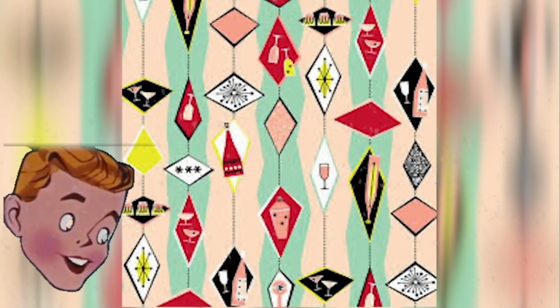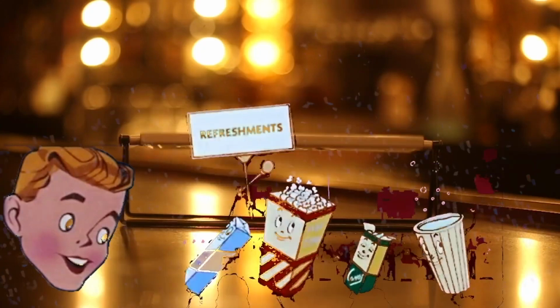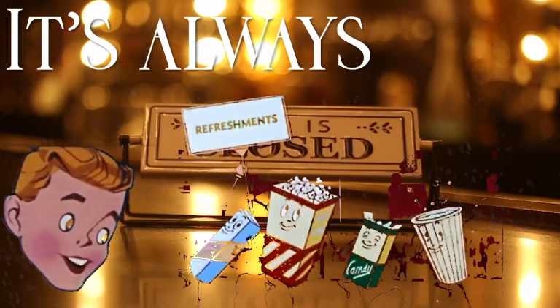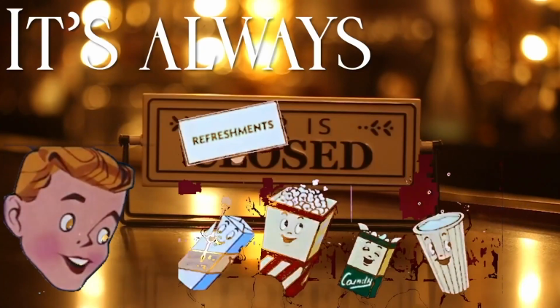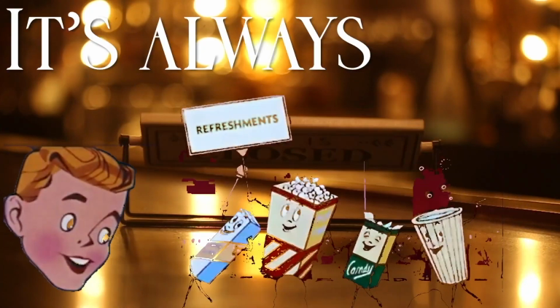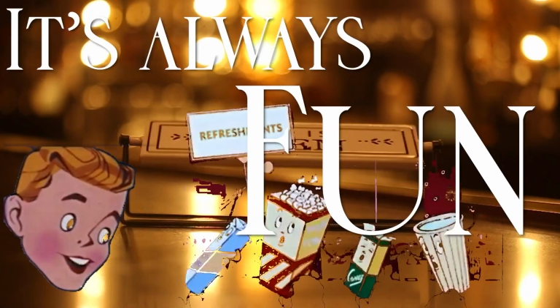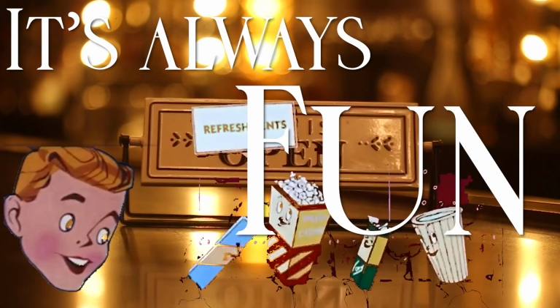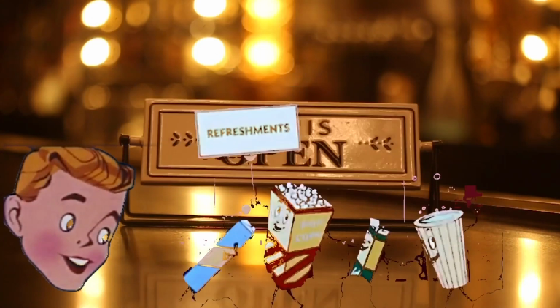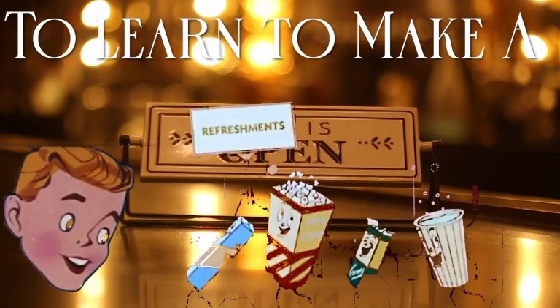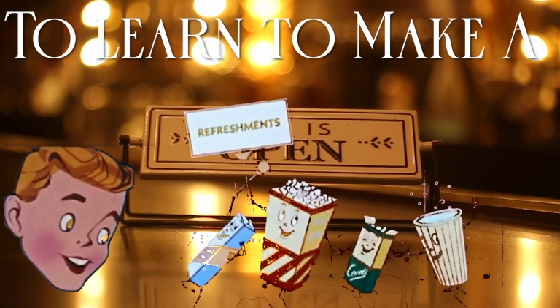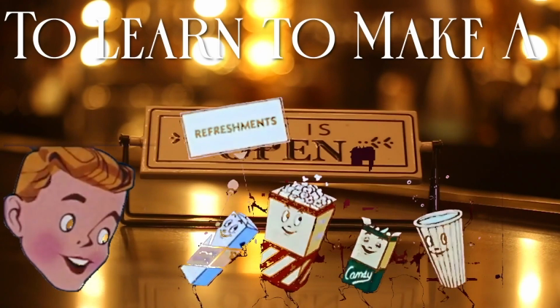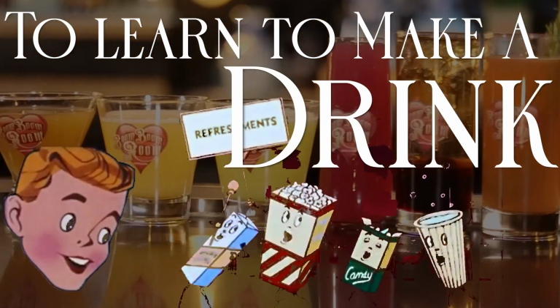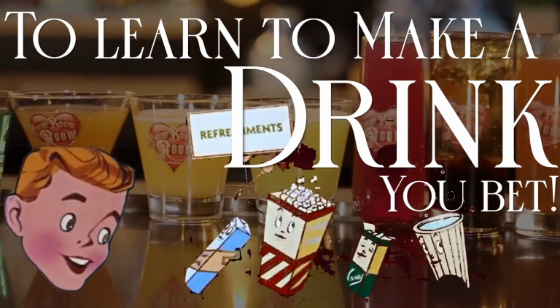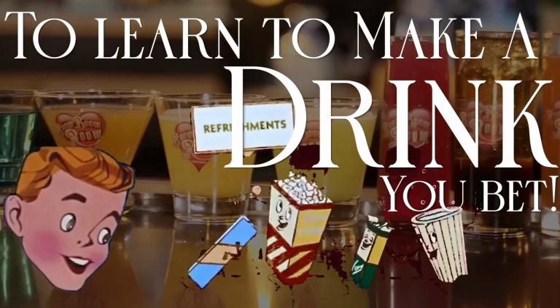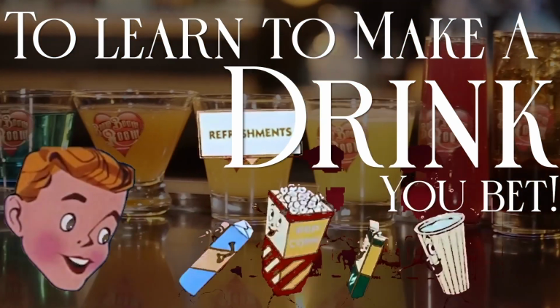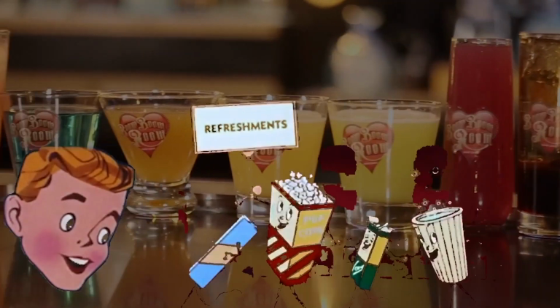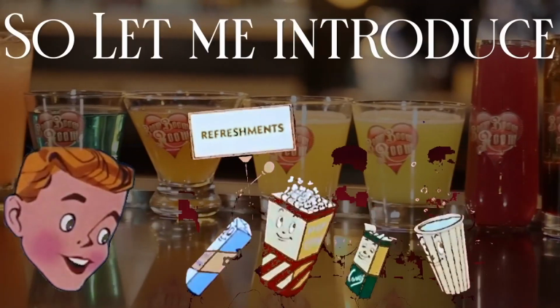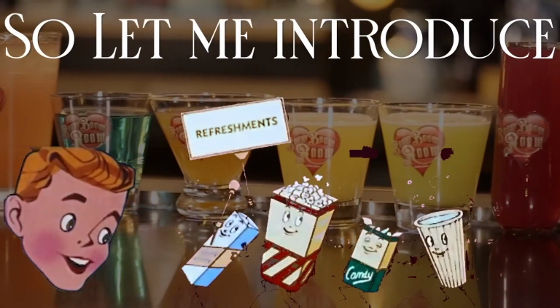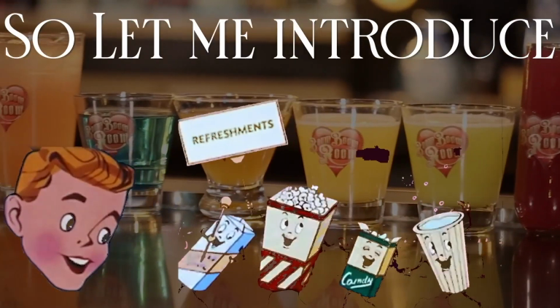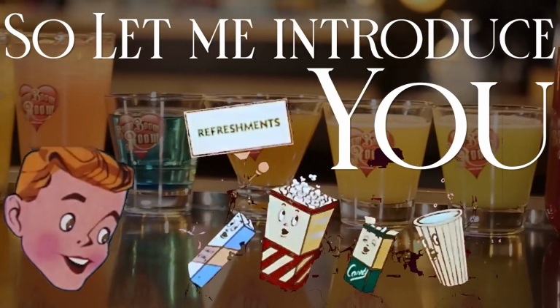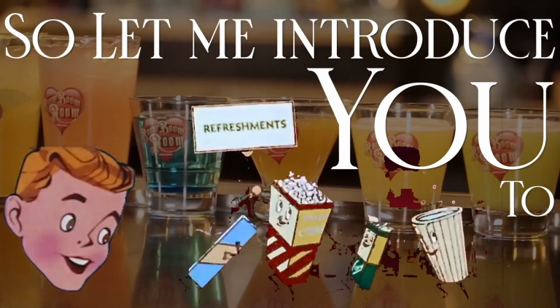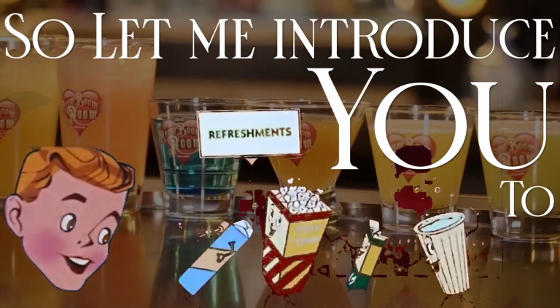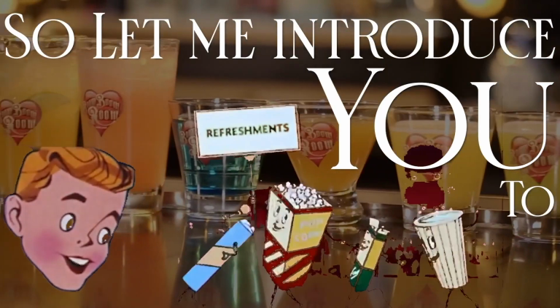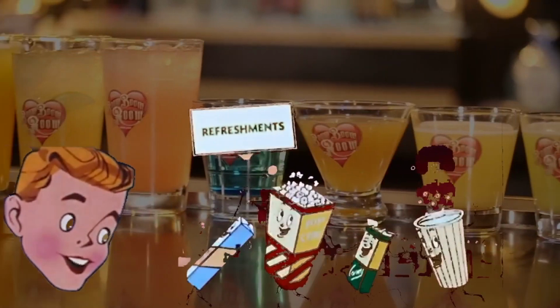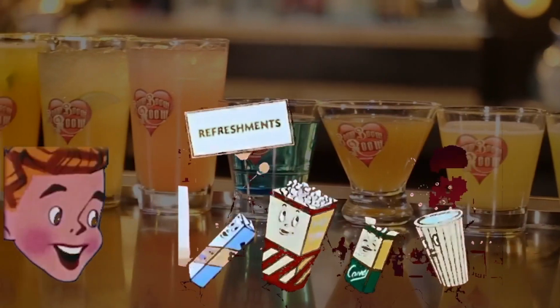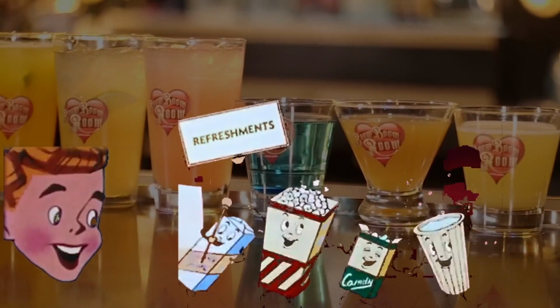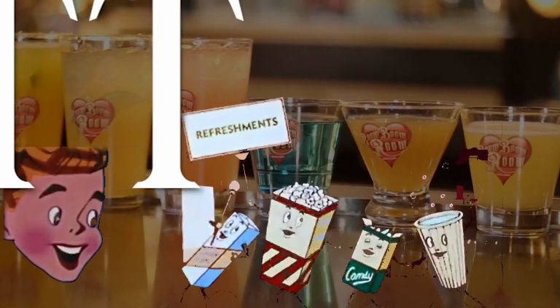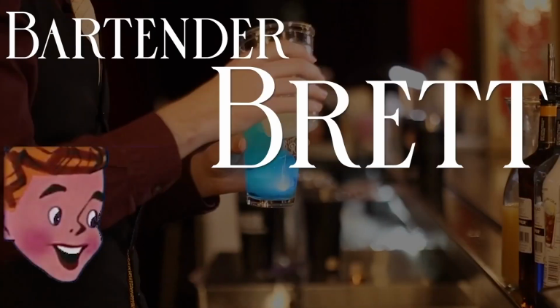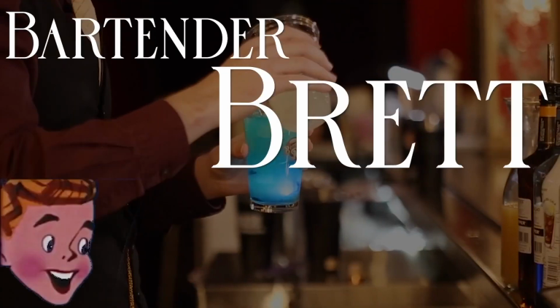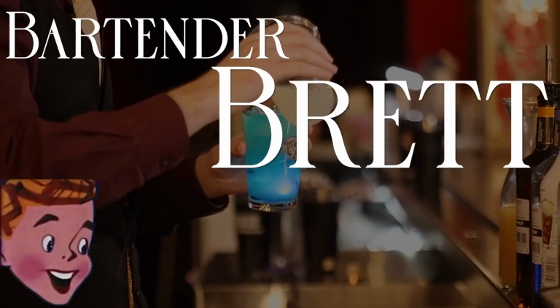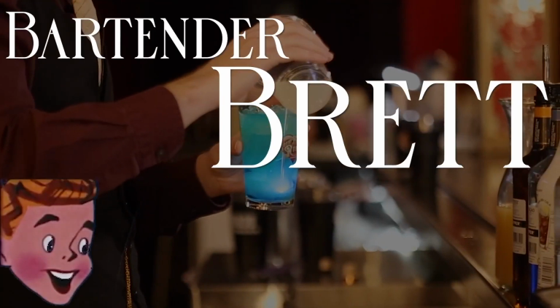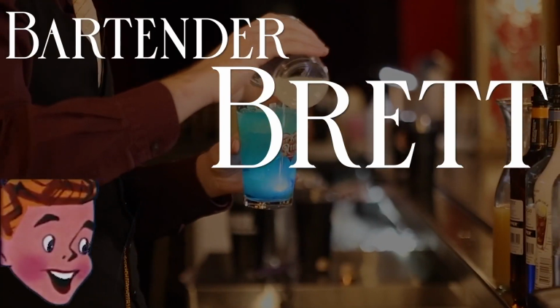It's always fun to learn how to make a drink. So let me introduce you to Bartender Brett.